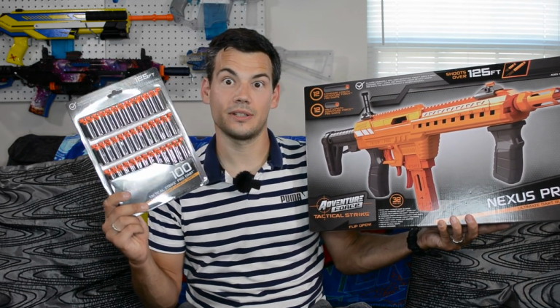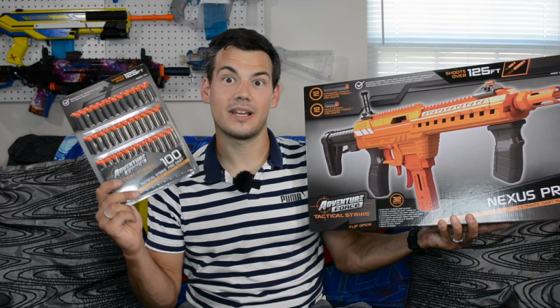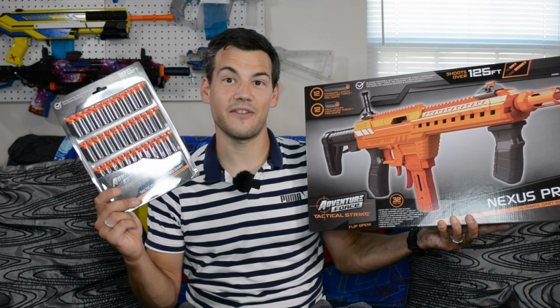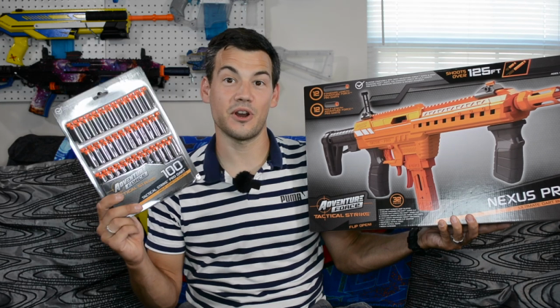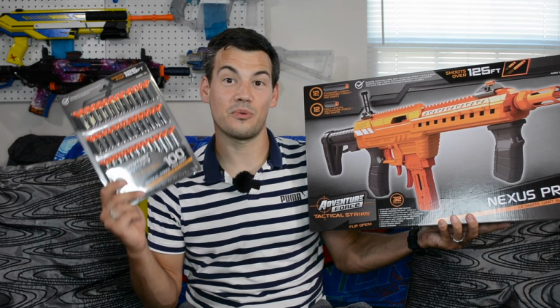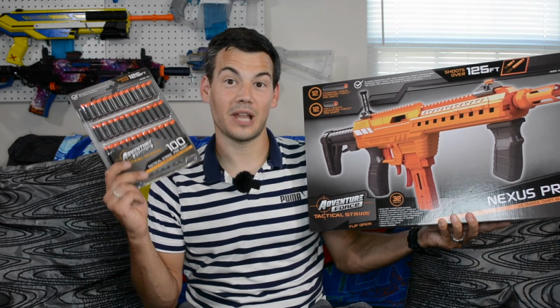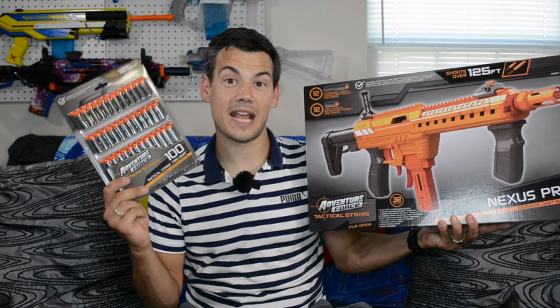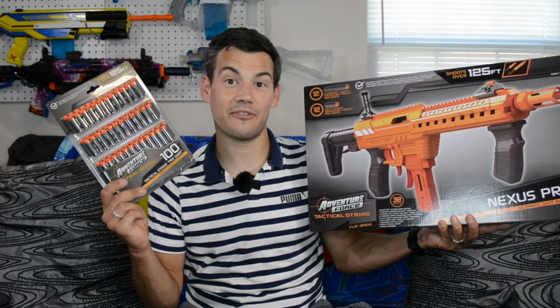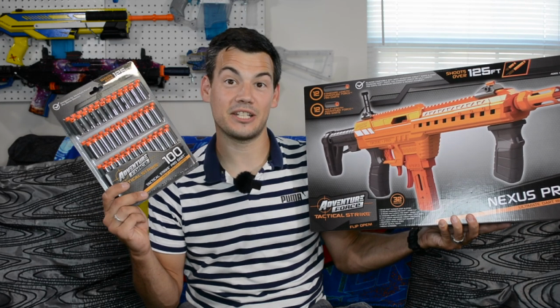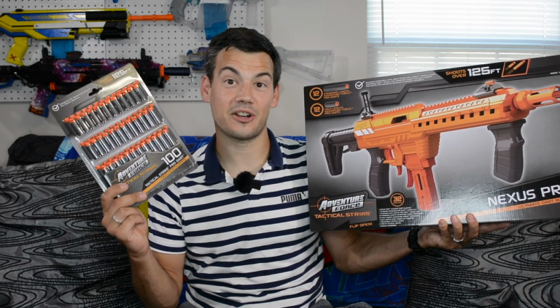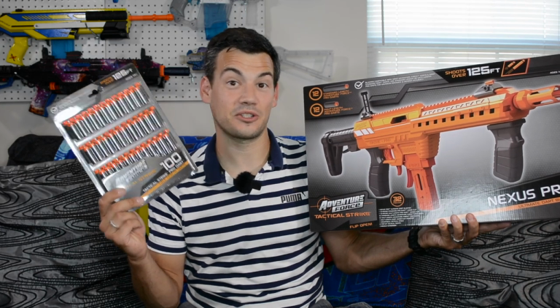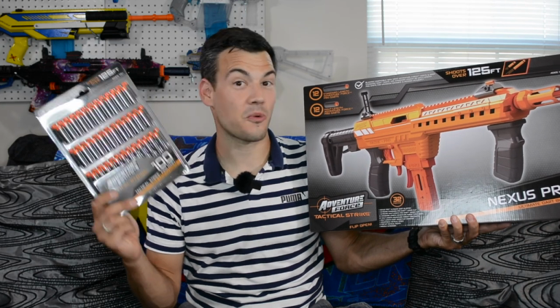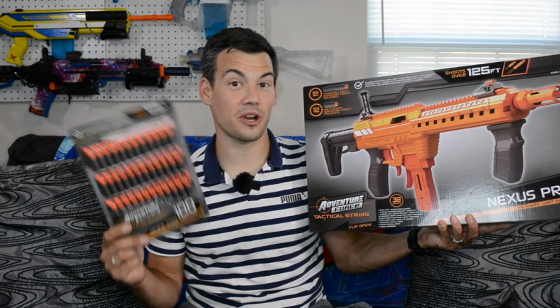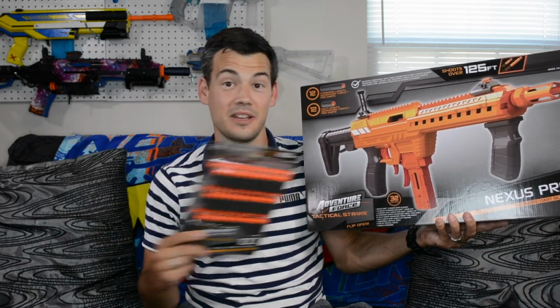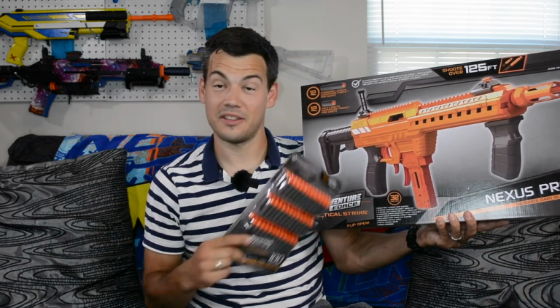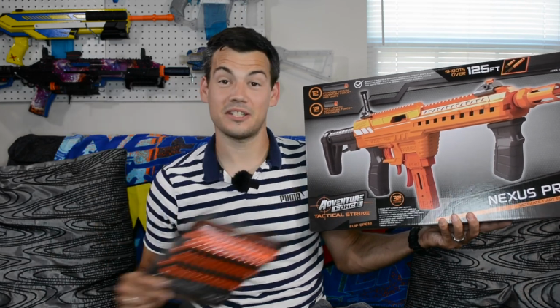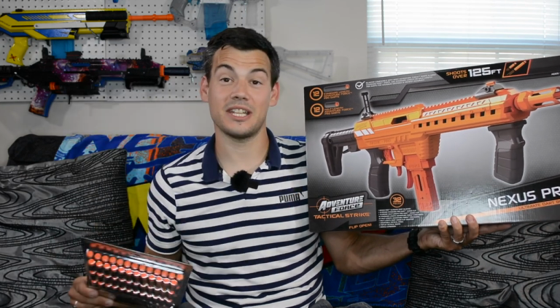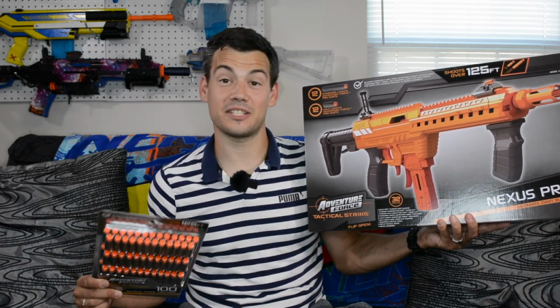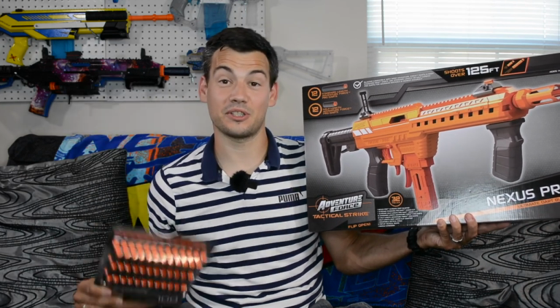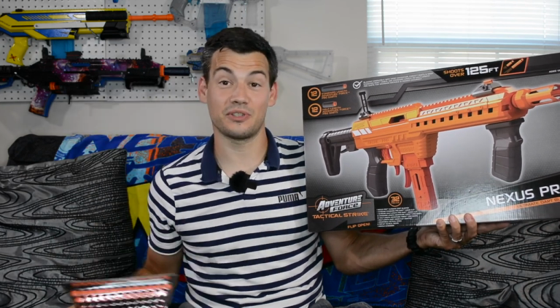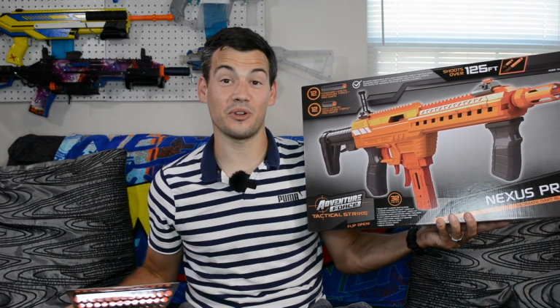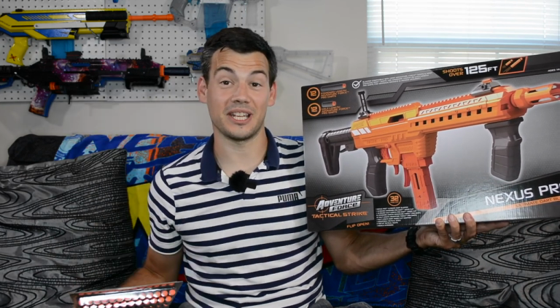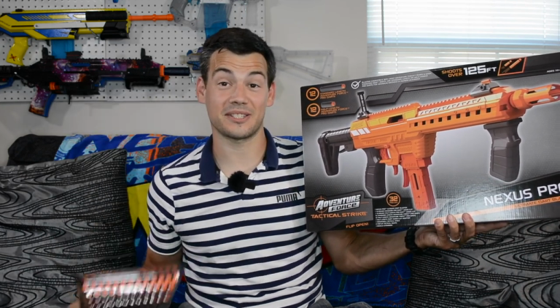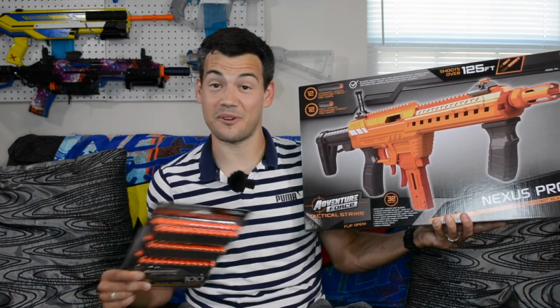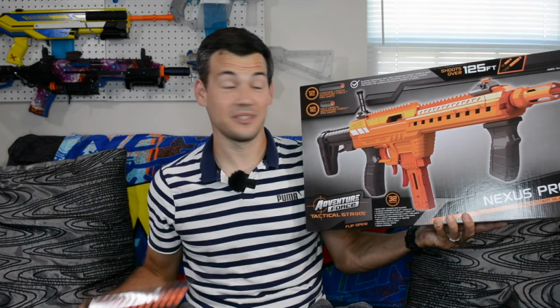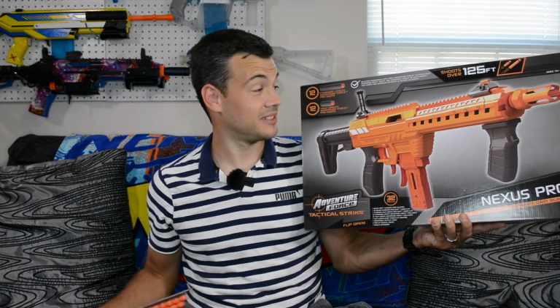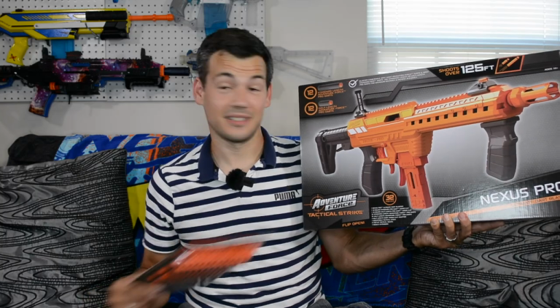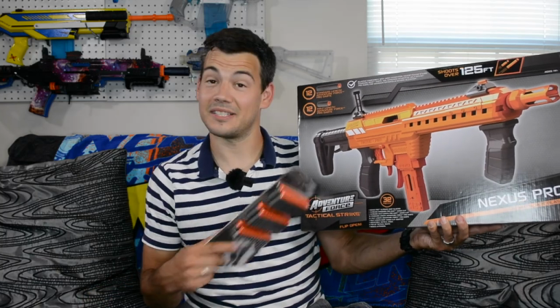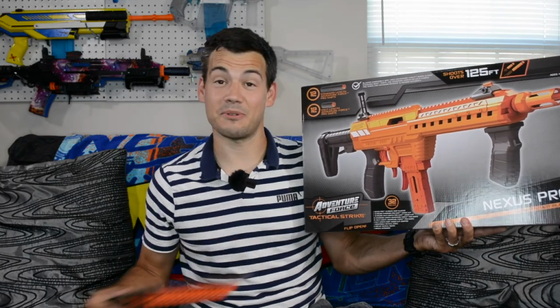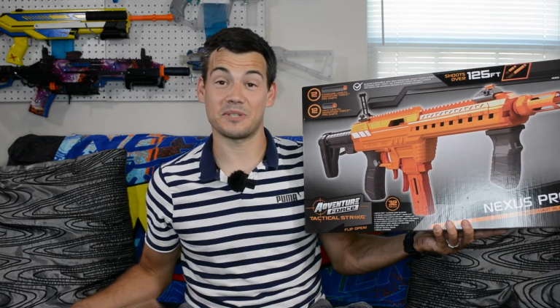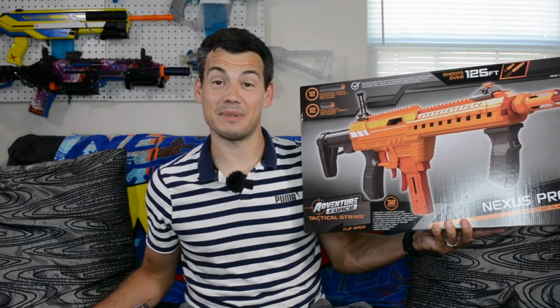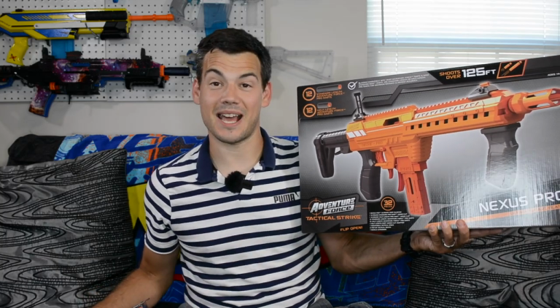And if you don't like half-link darts, don't worry — this thing still shoots full-length. So let's see what this baby's got.